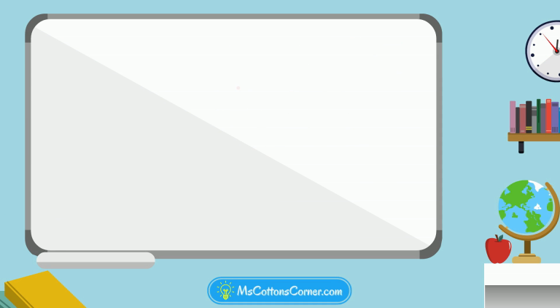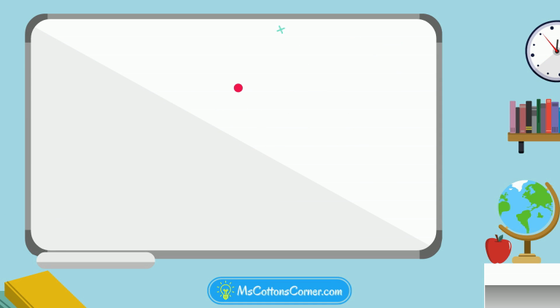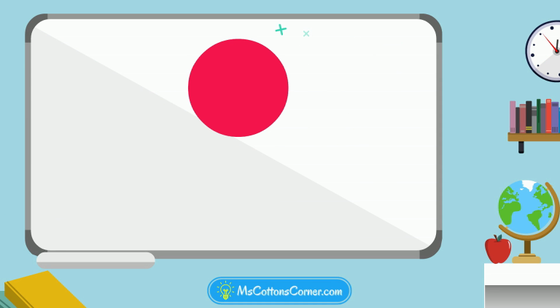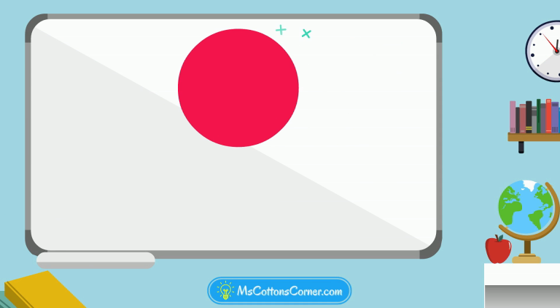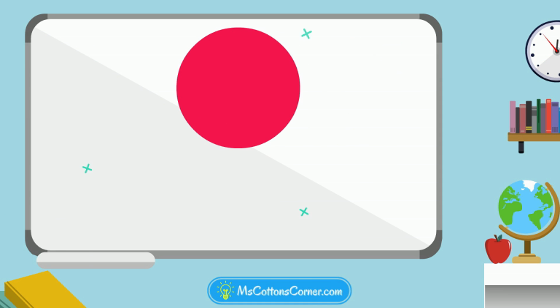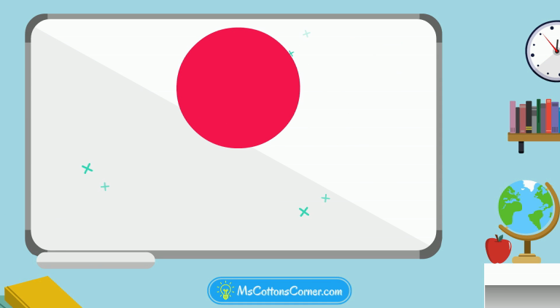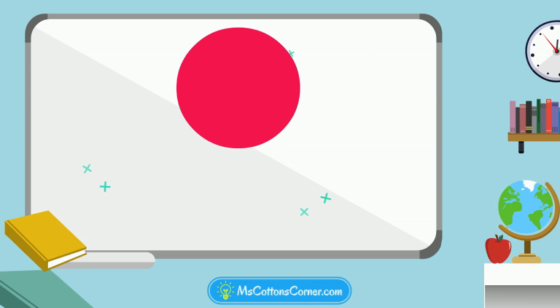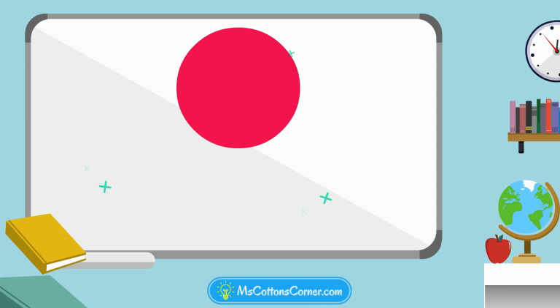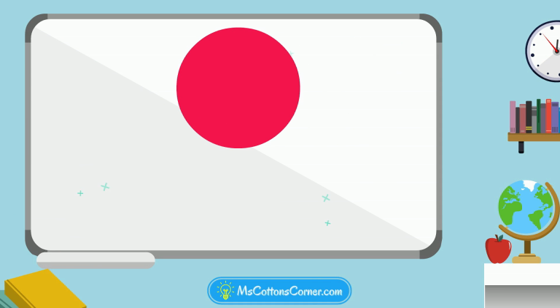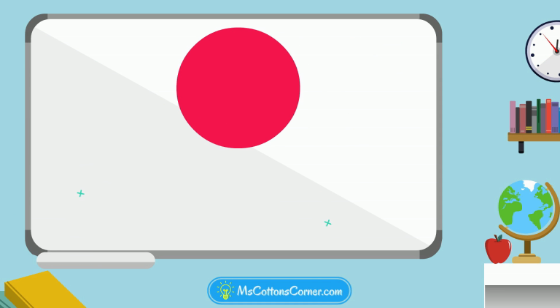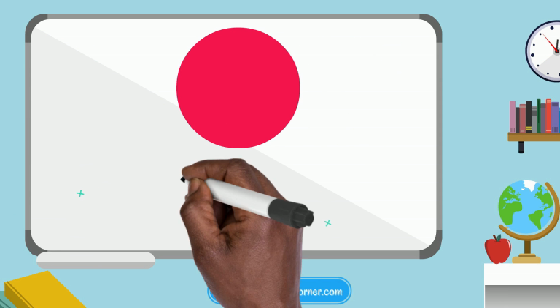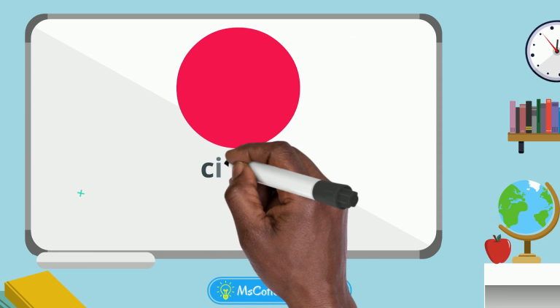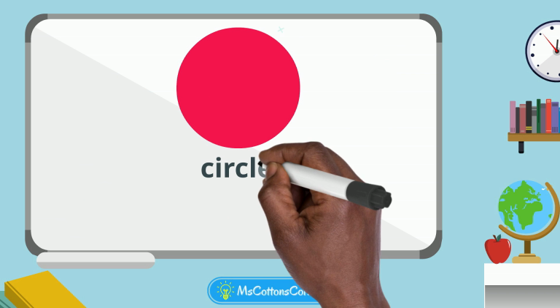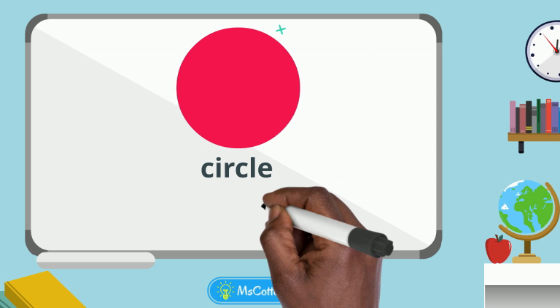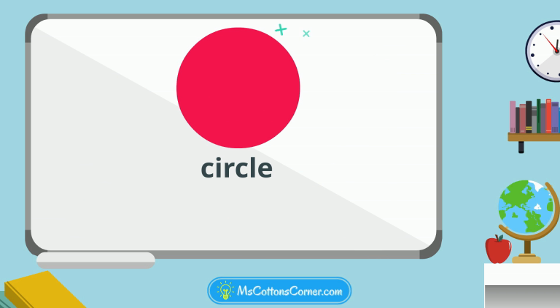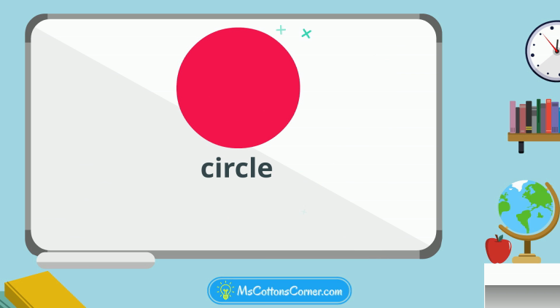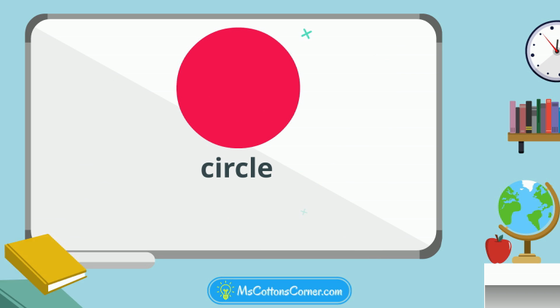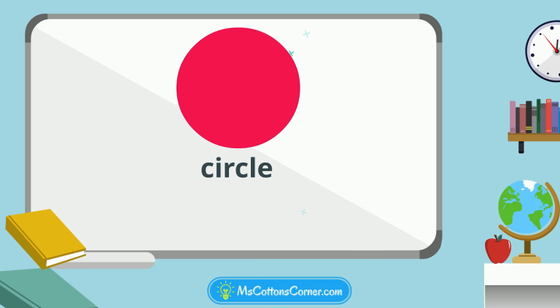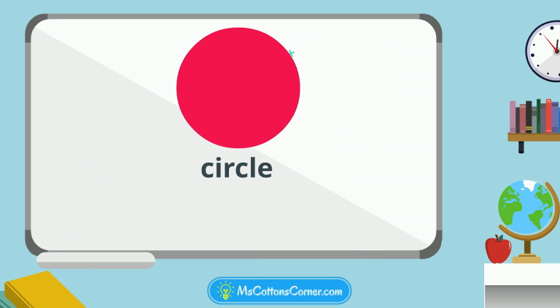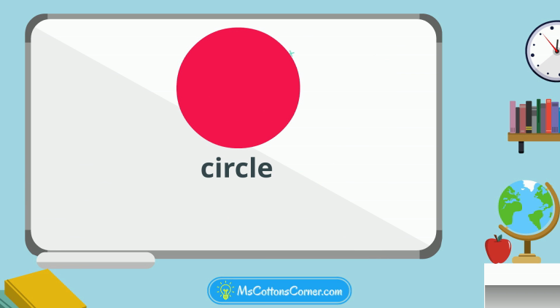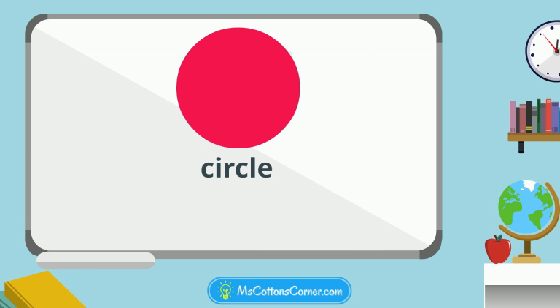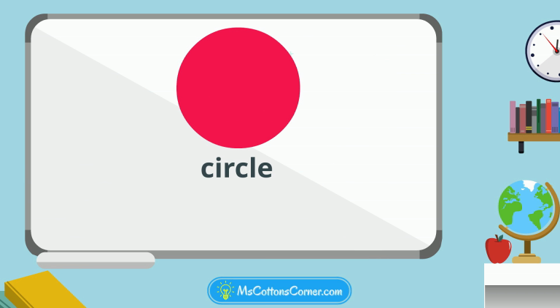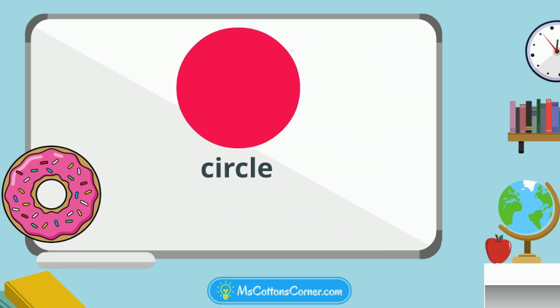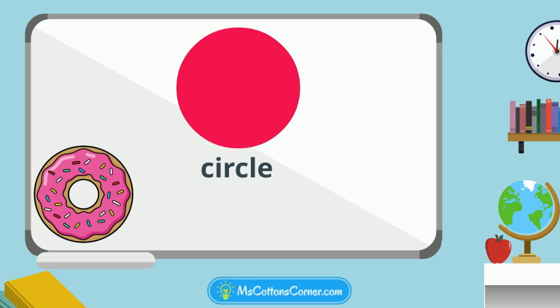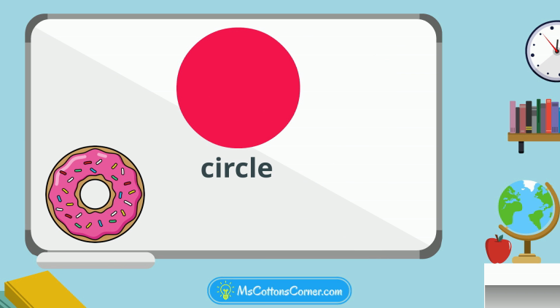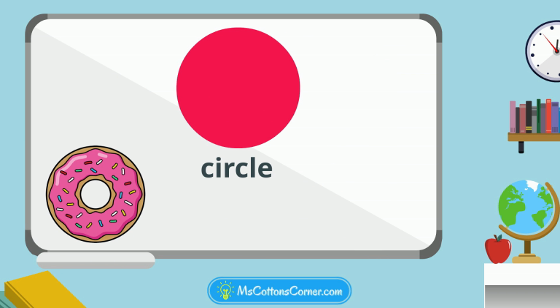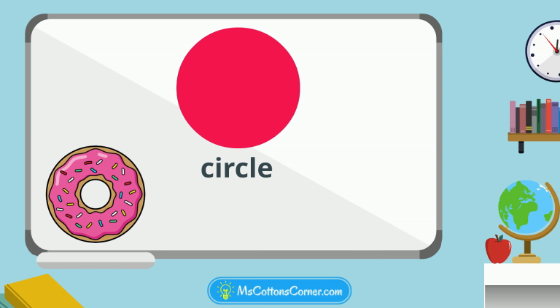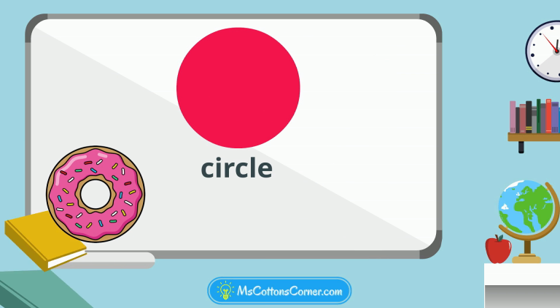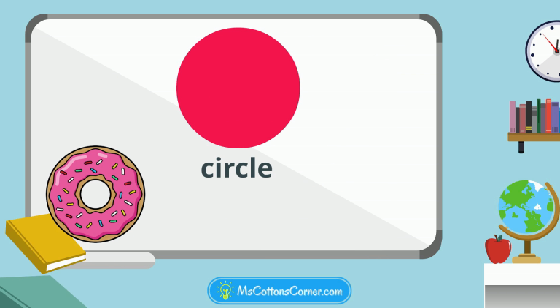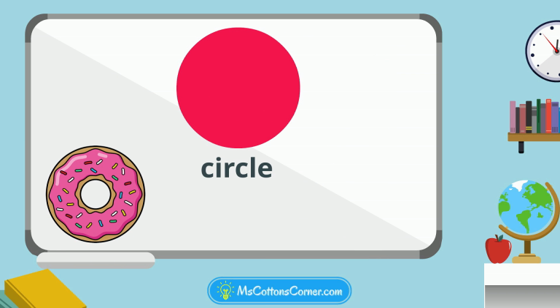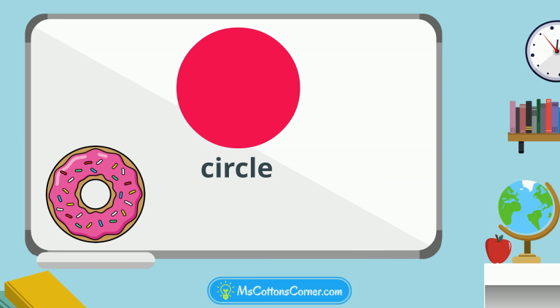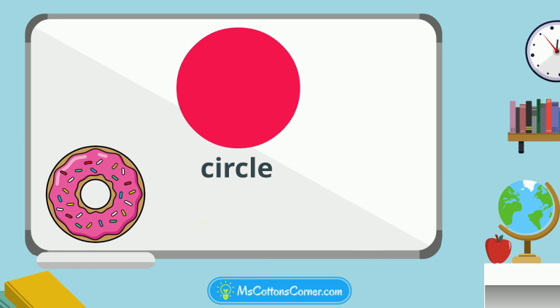This is a circle. Circles are round, like a doughnut or a cookie.